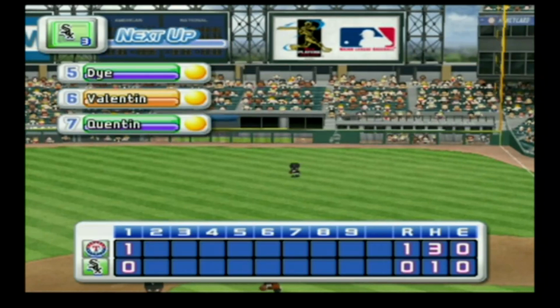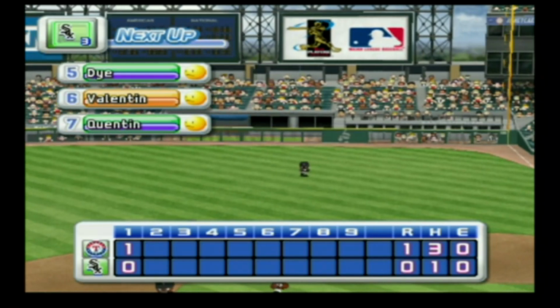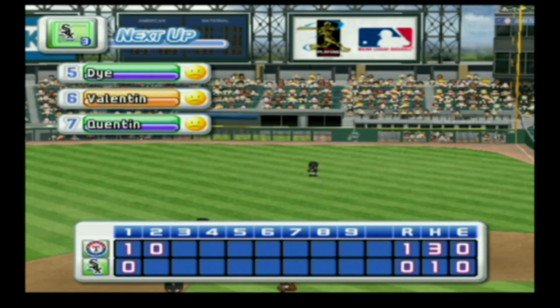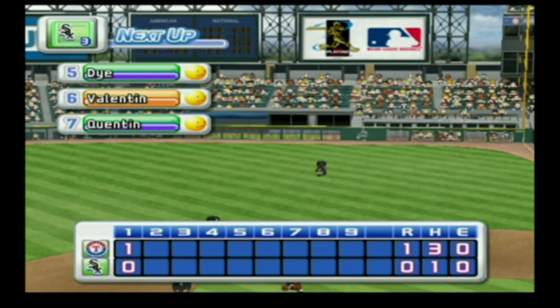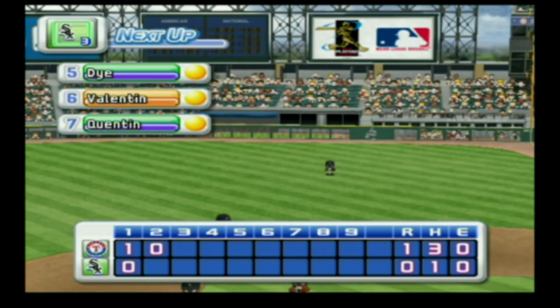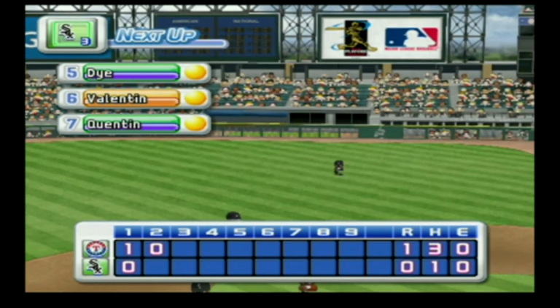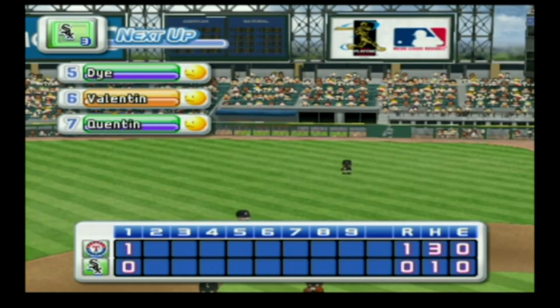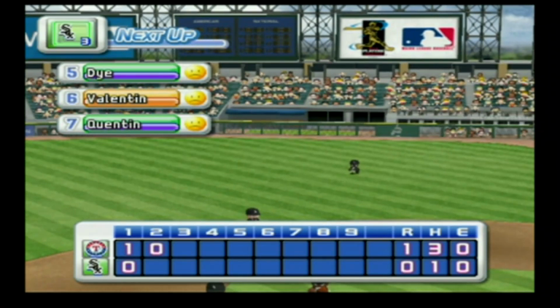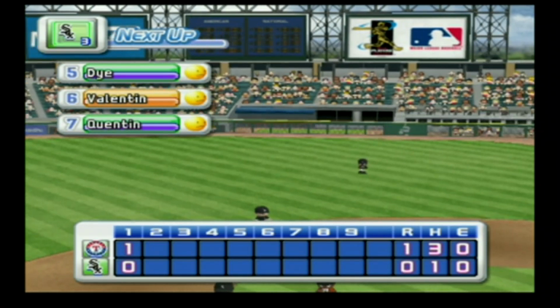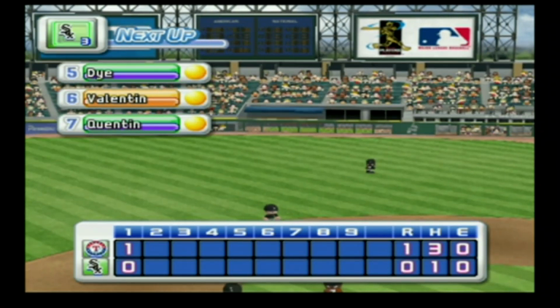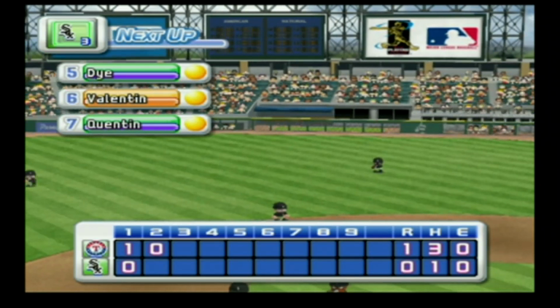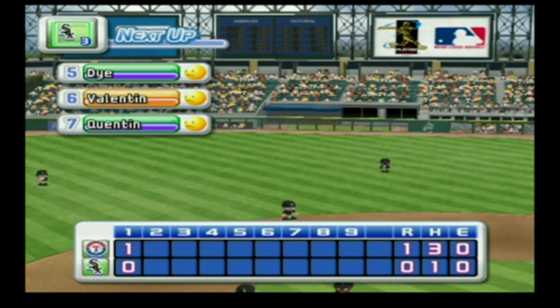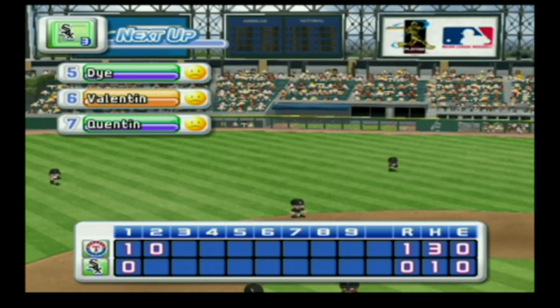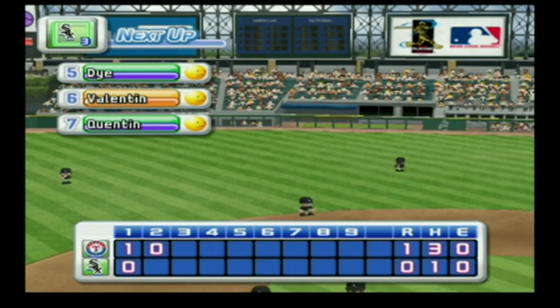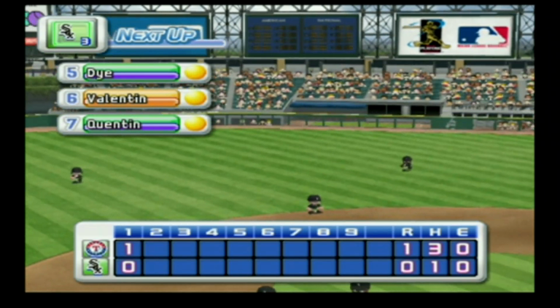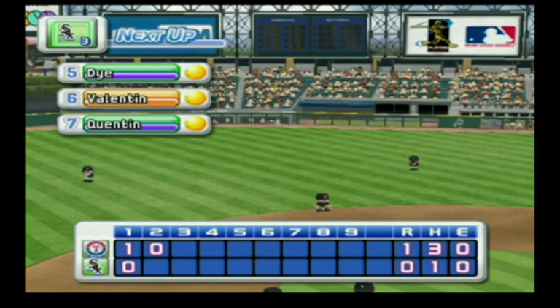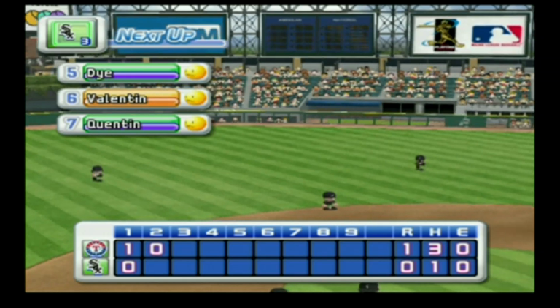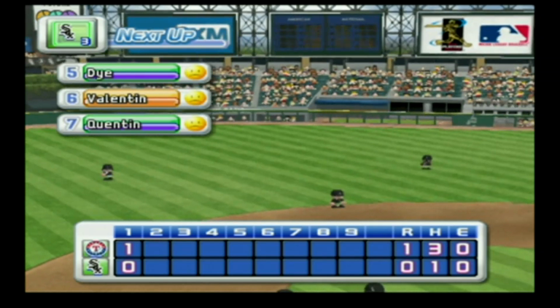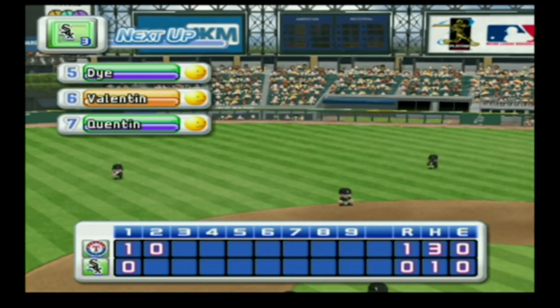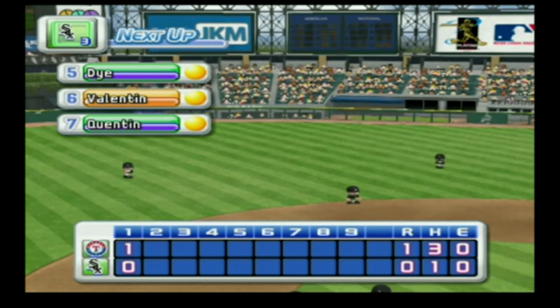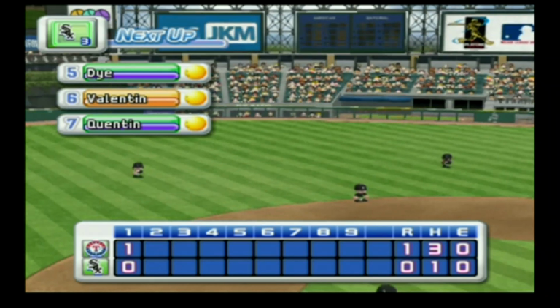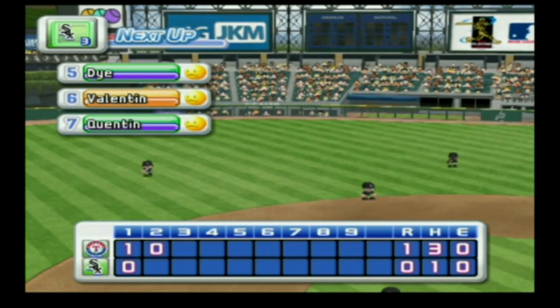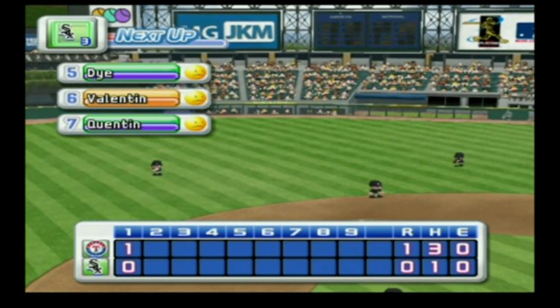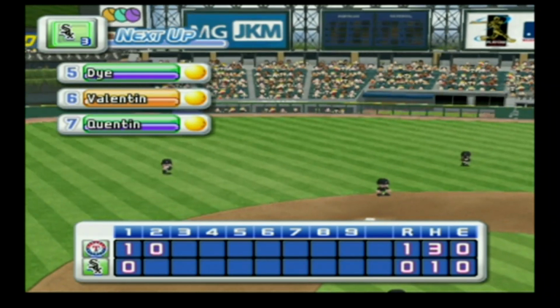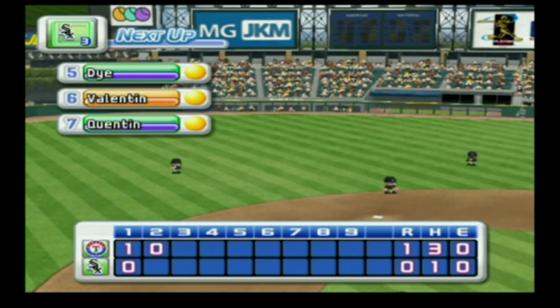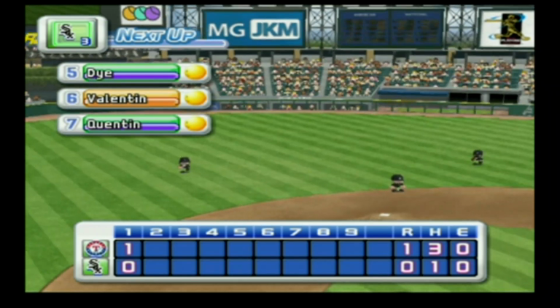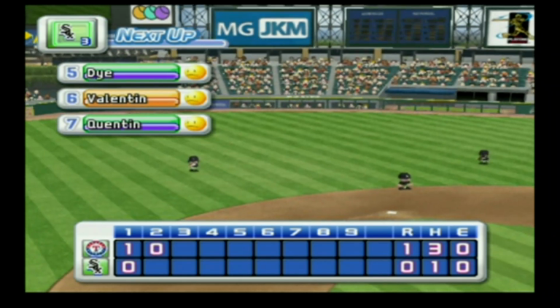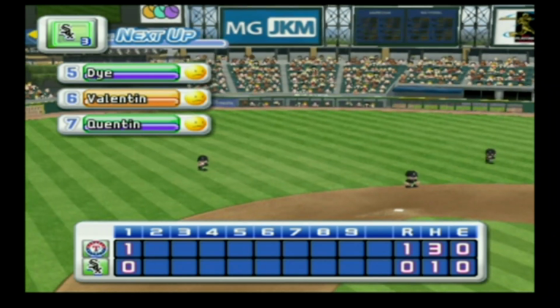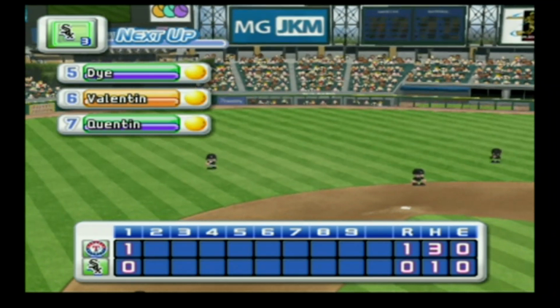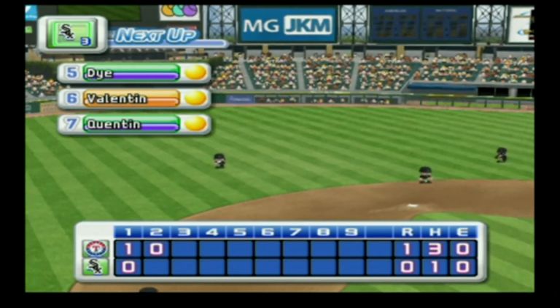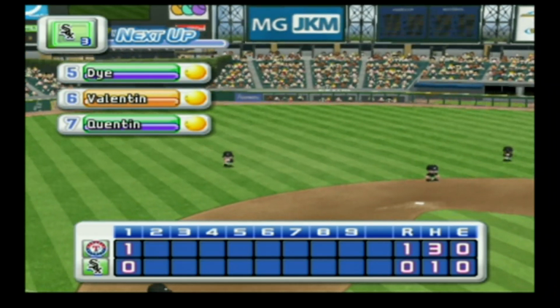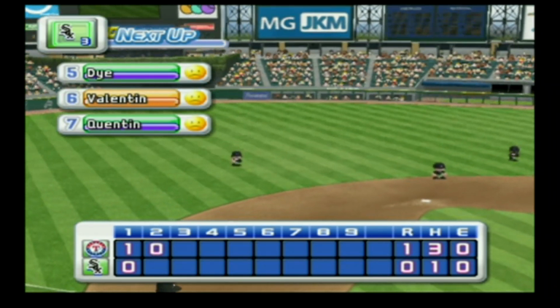No runs, no hits, no errors. We enter the bottom of the second inning — the Rangers one, the White Sox zero.